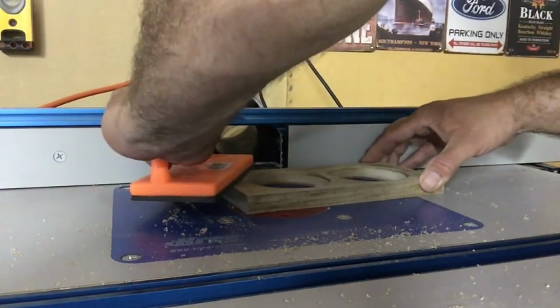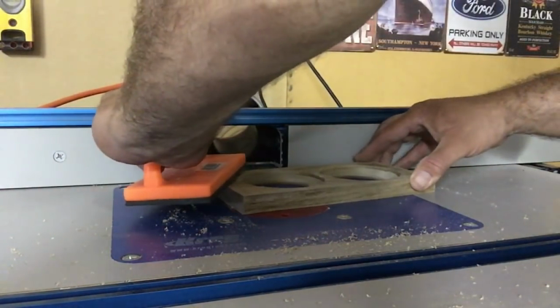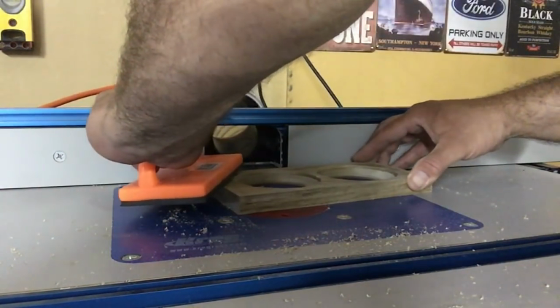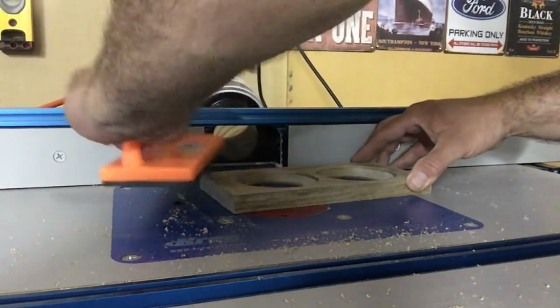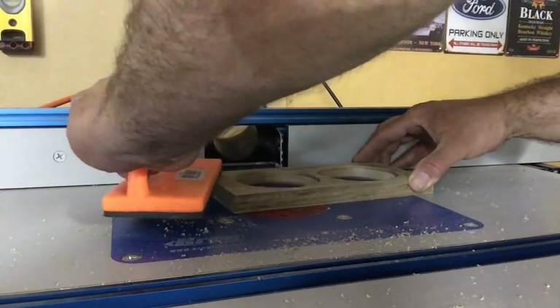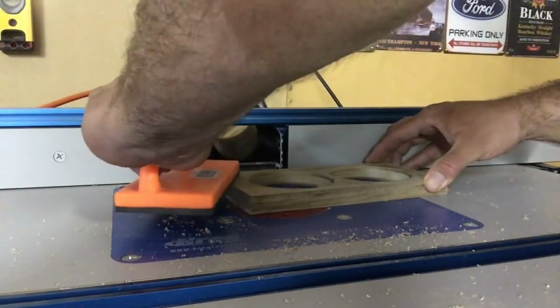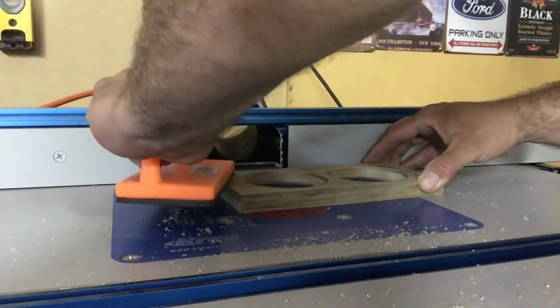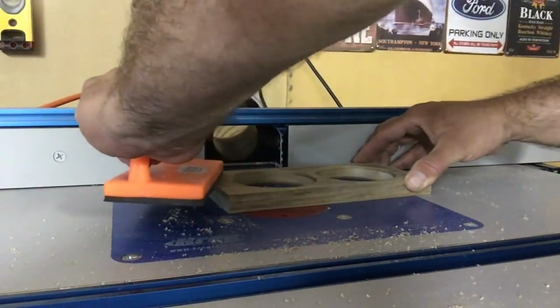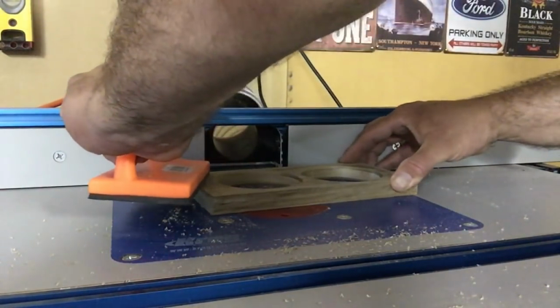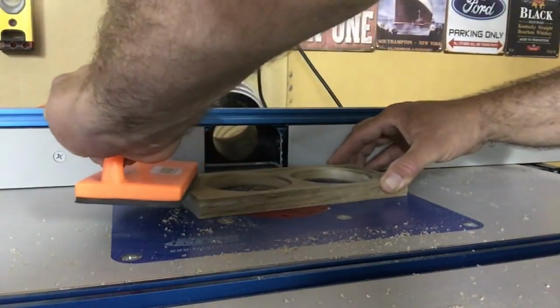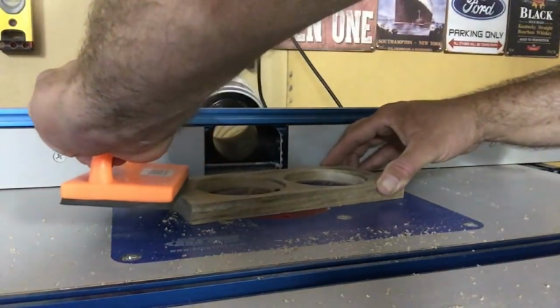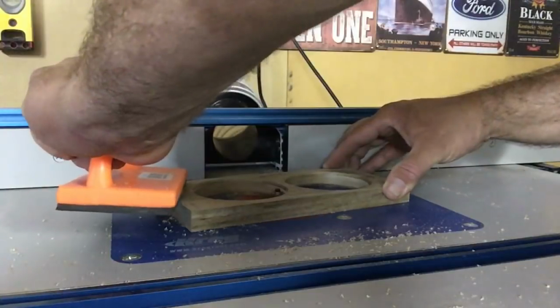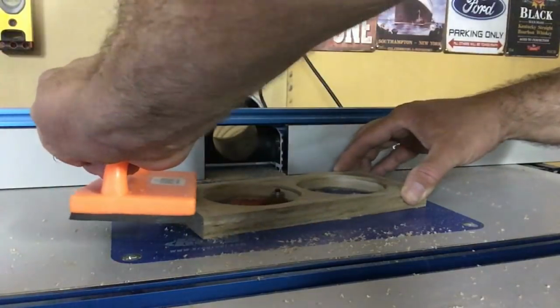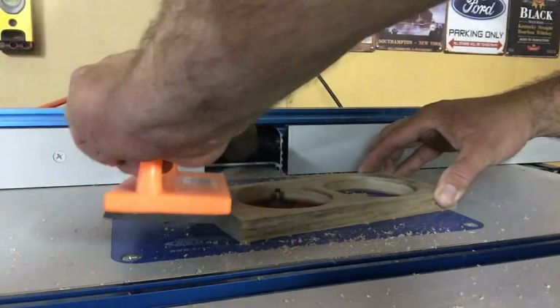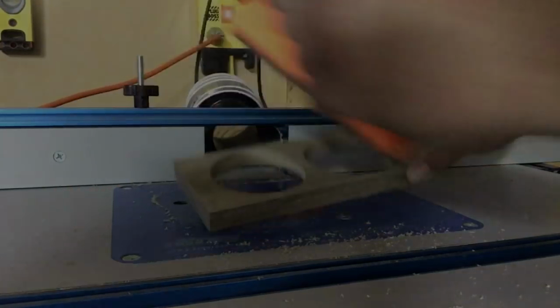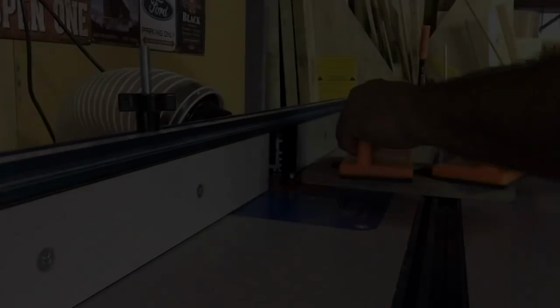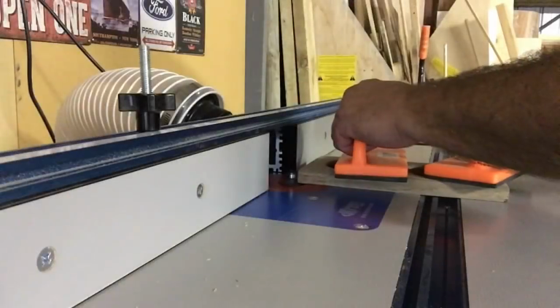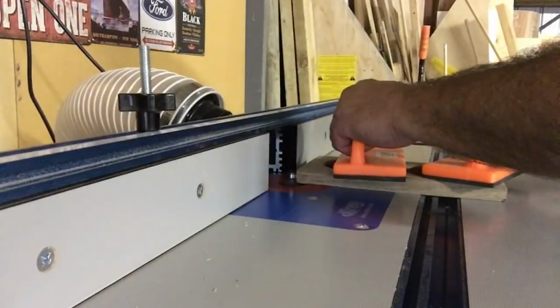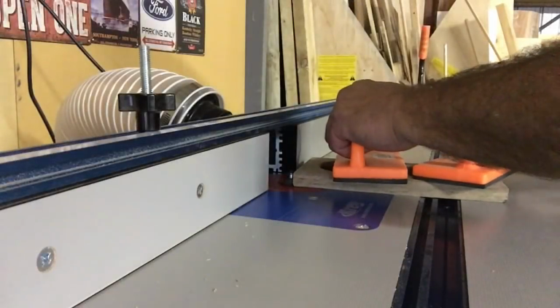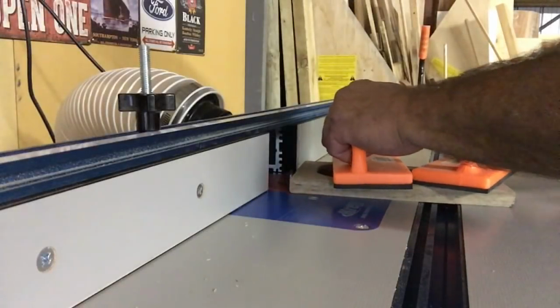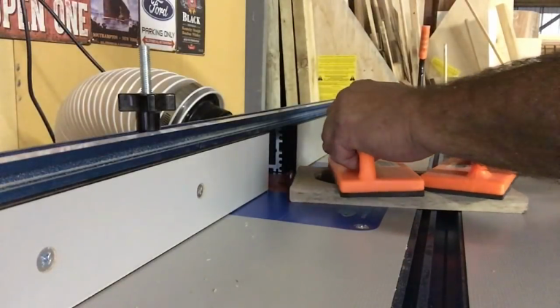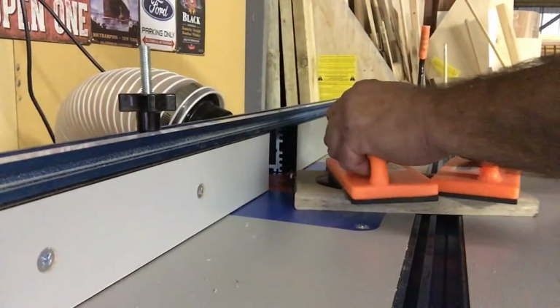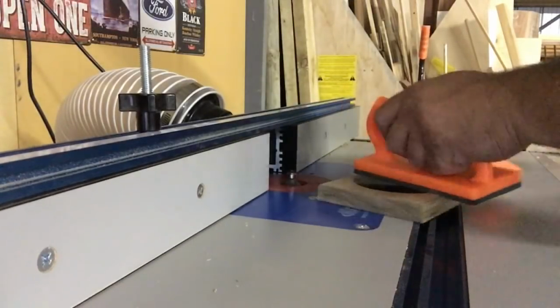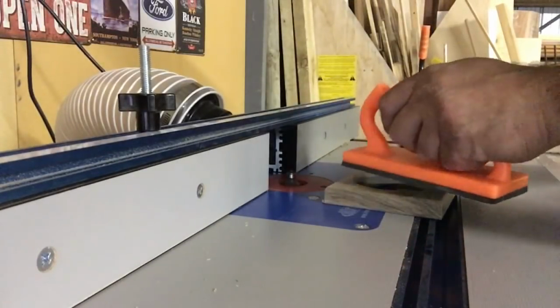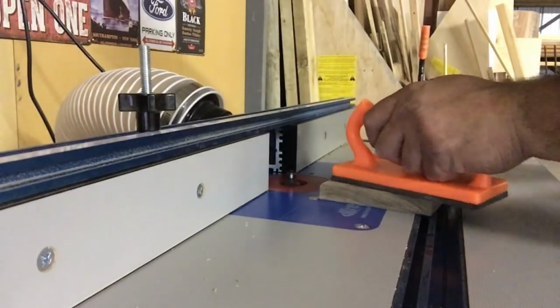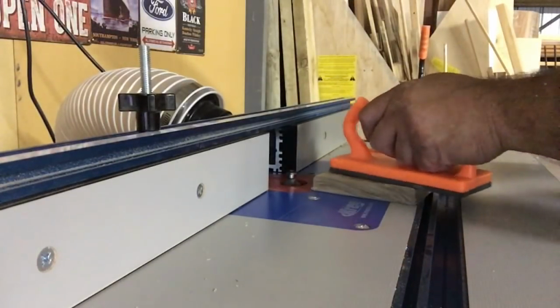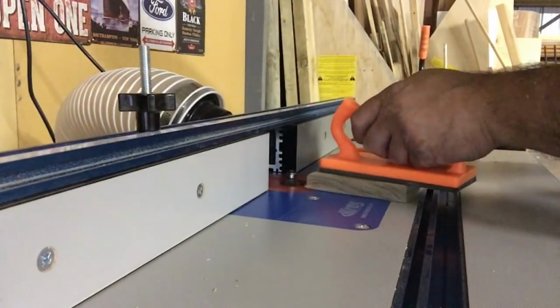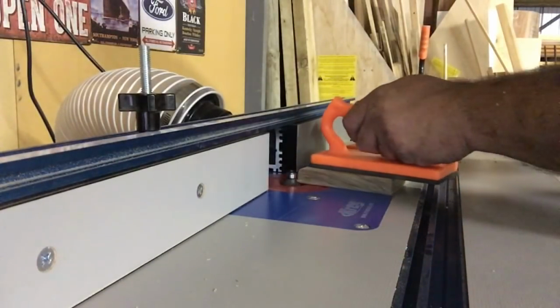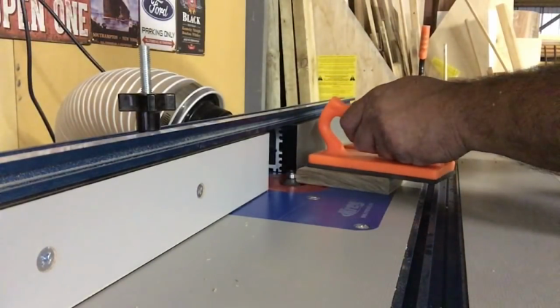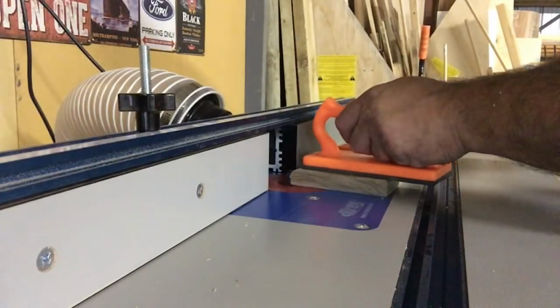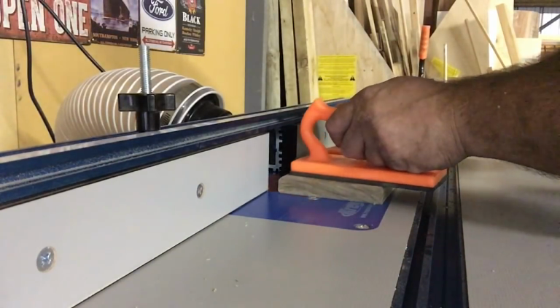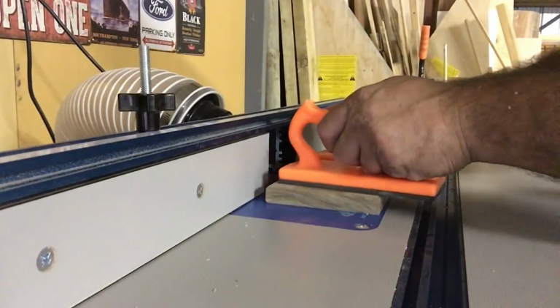I went over to the router and put a round-over on, just eliminating any sharp edges that may have still been present.